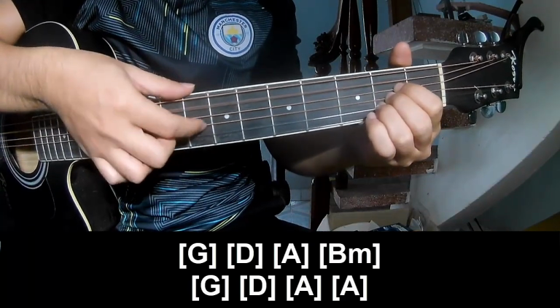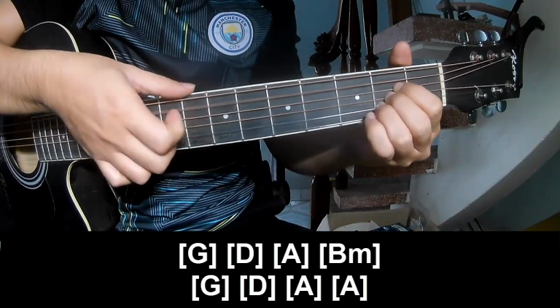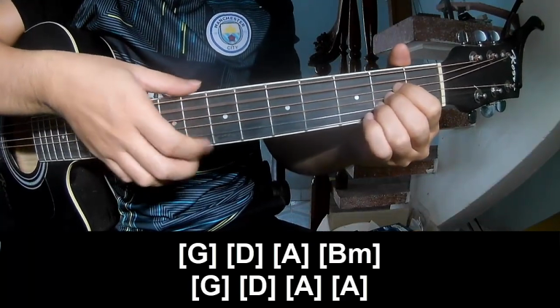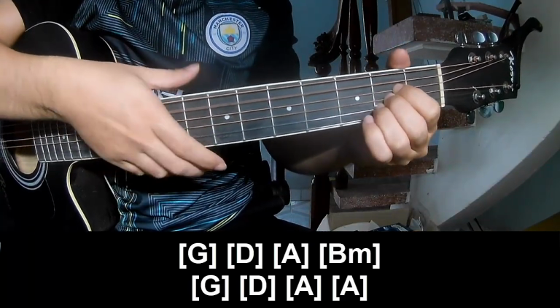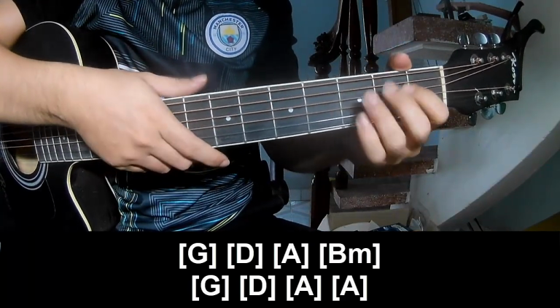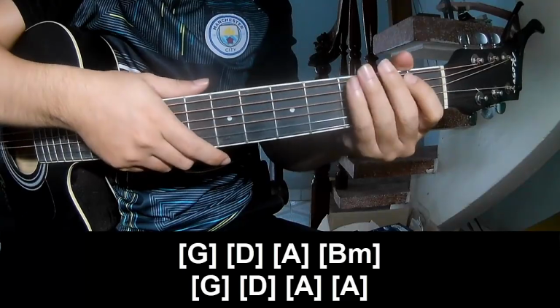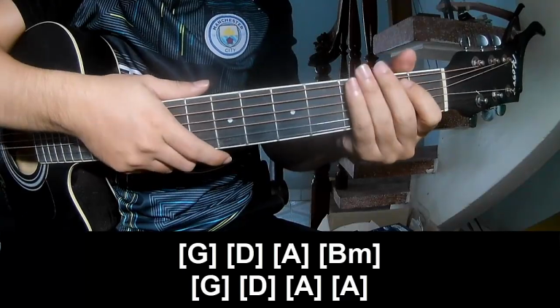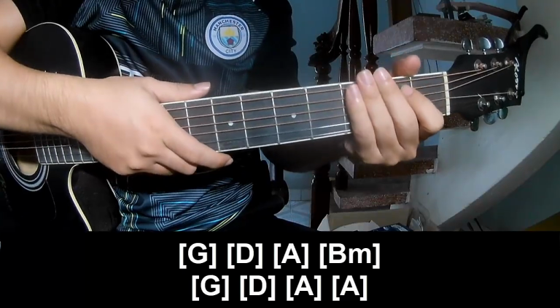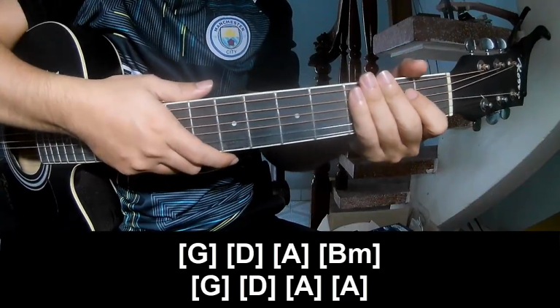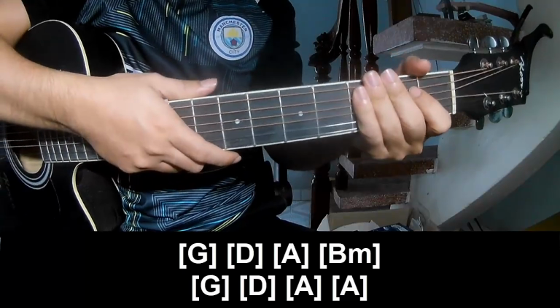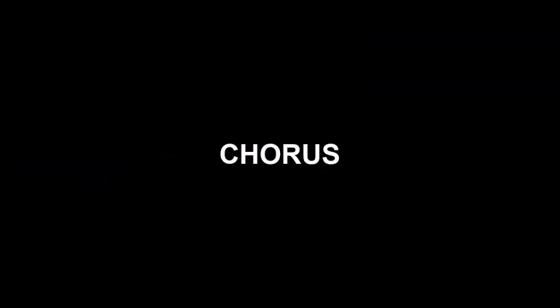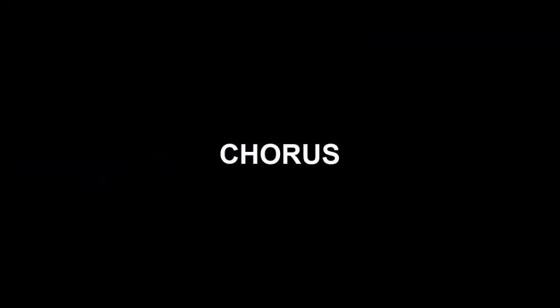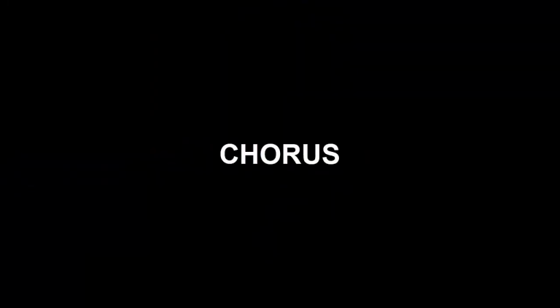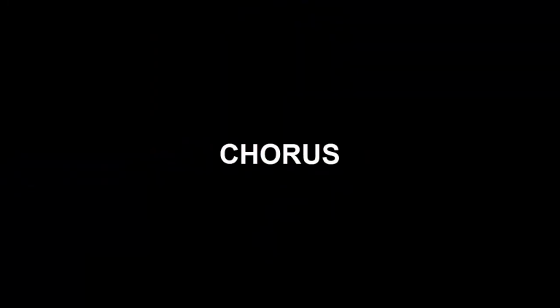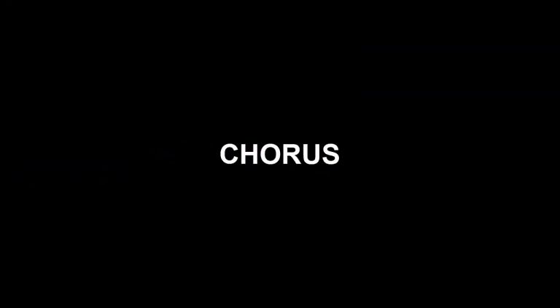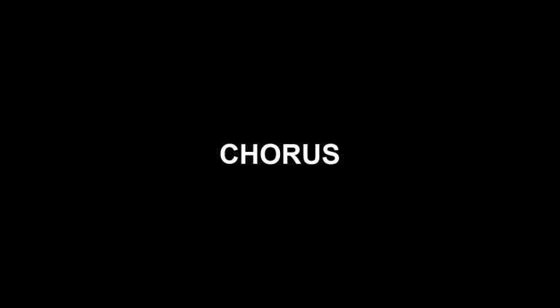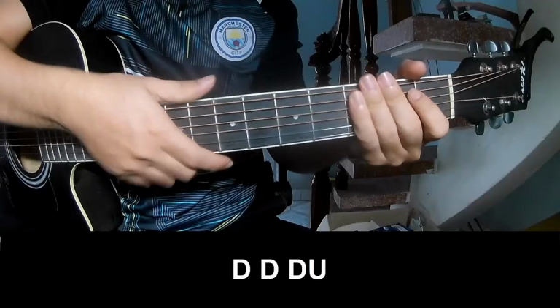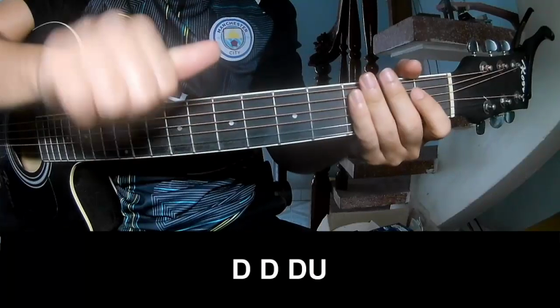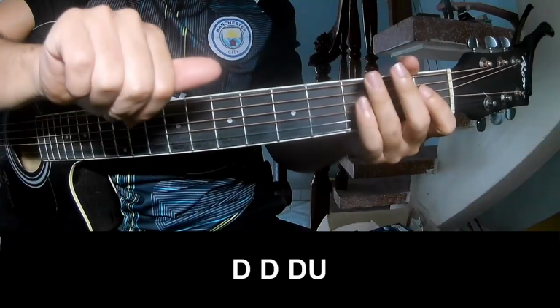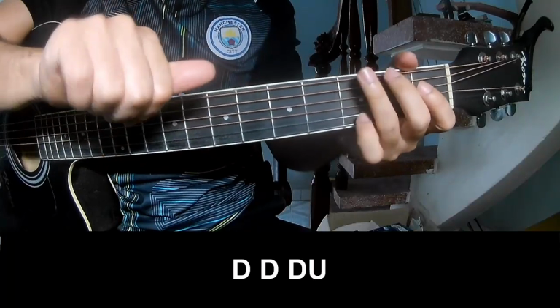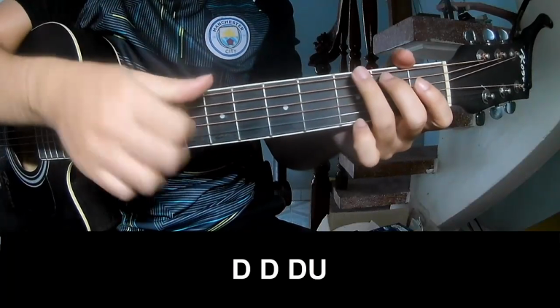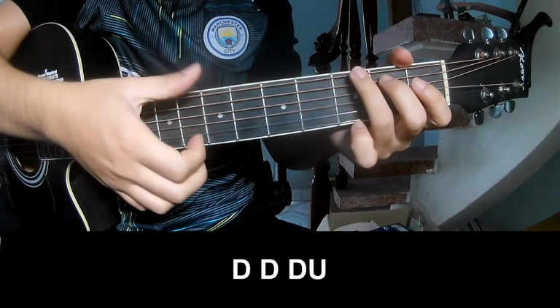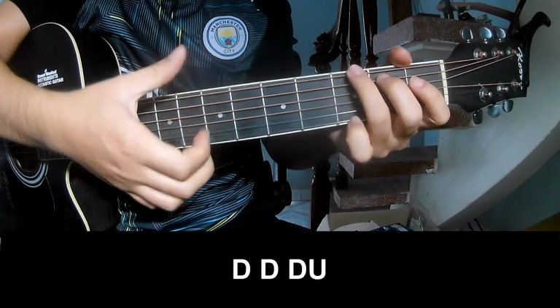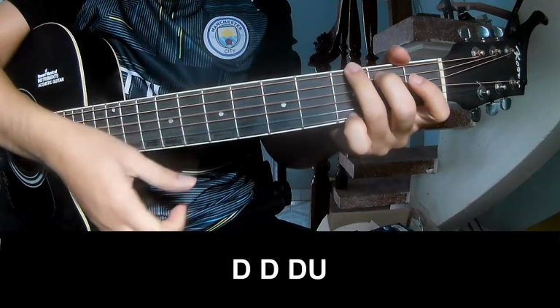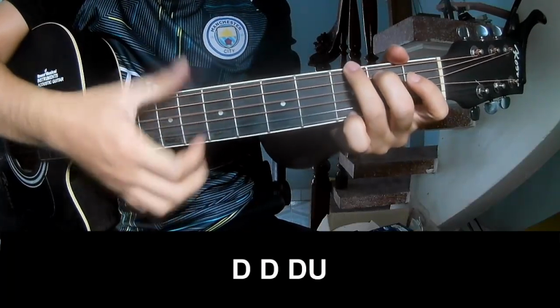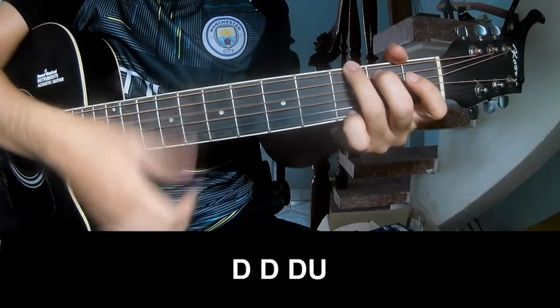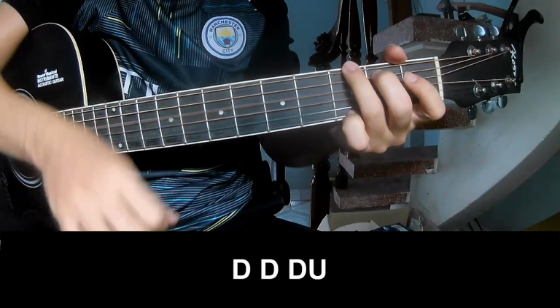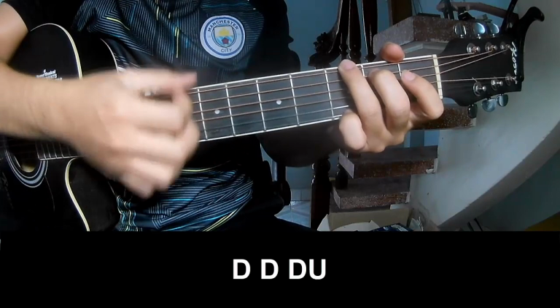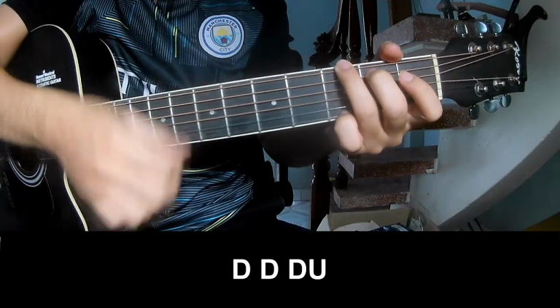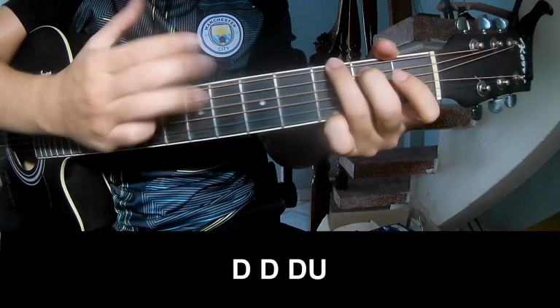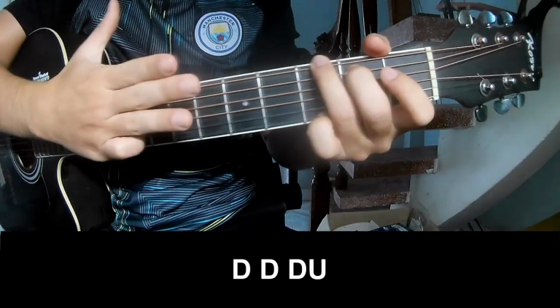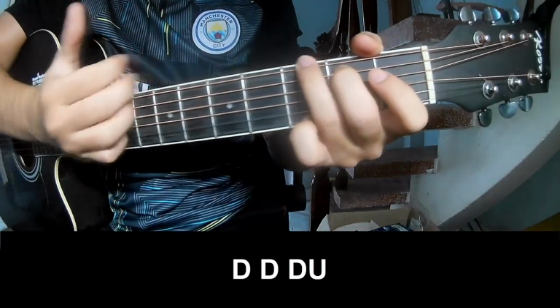This strum is the same for the track. For the chorus, play down, down, down, down.